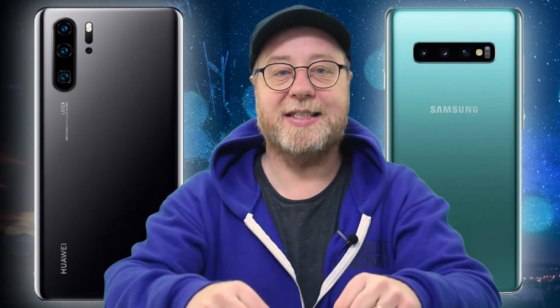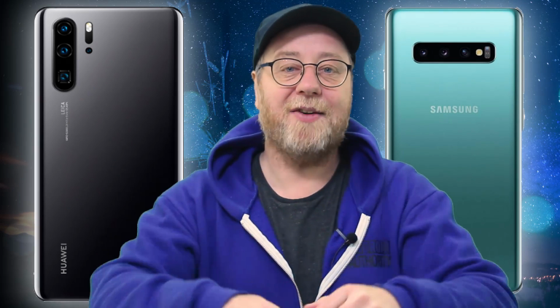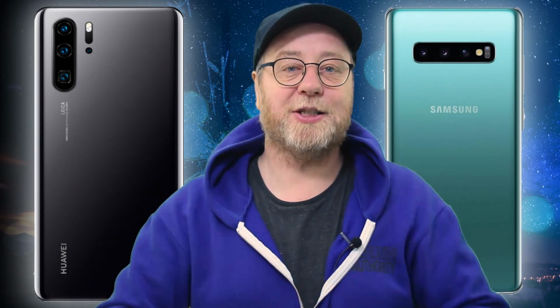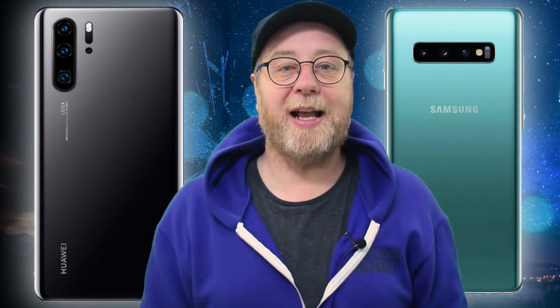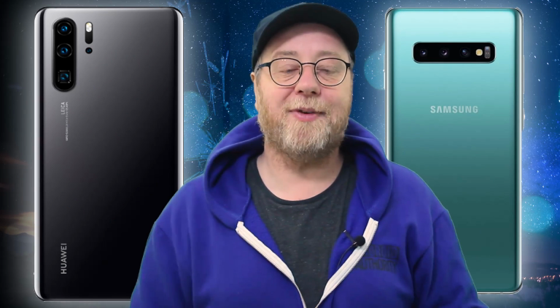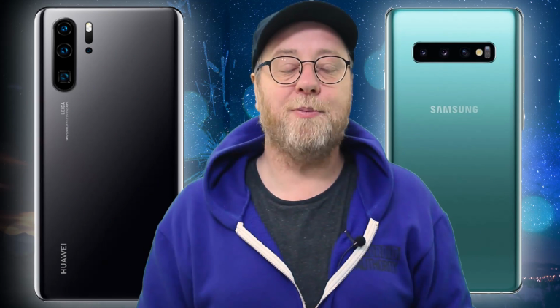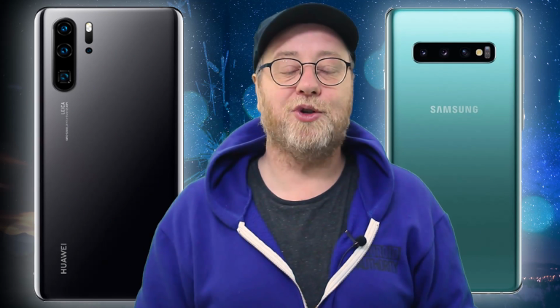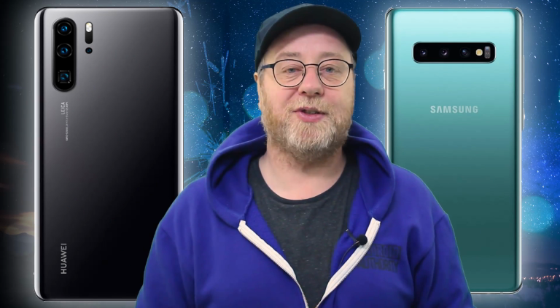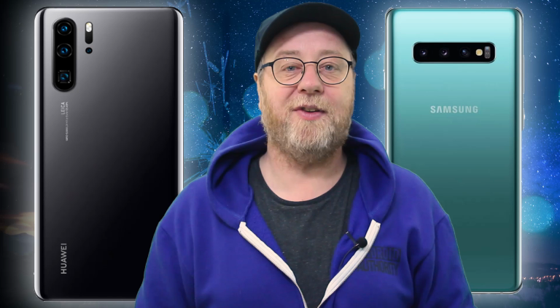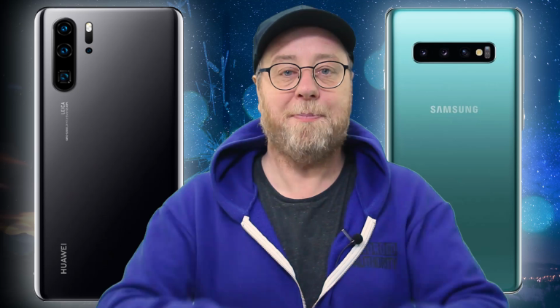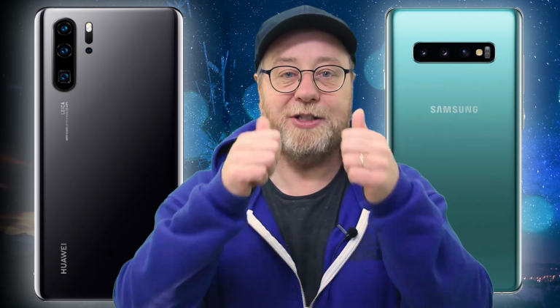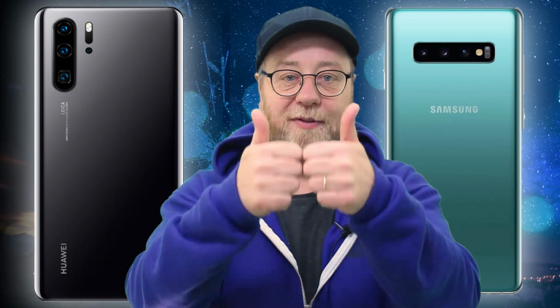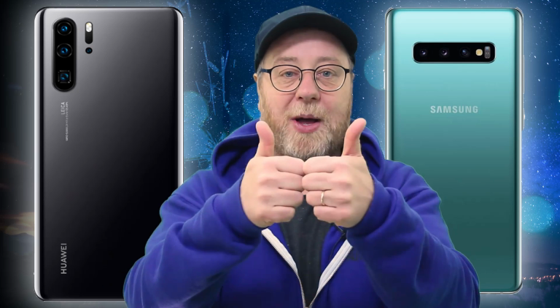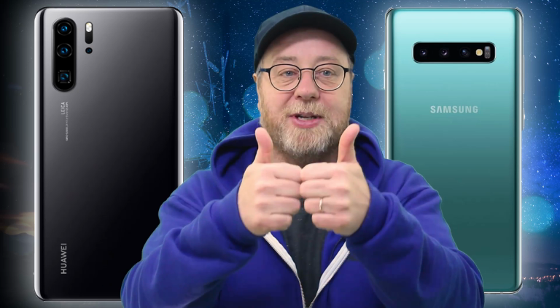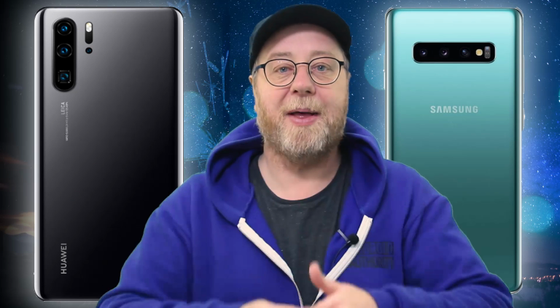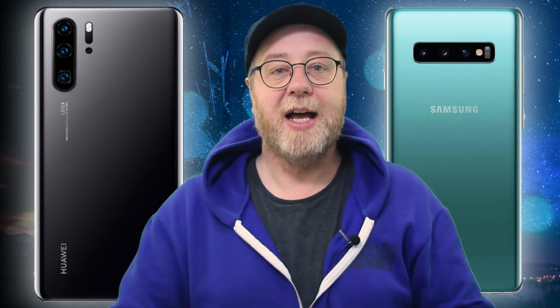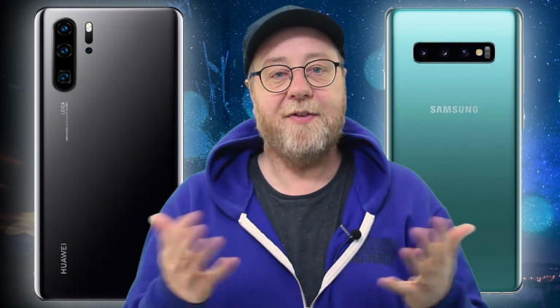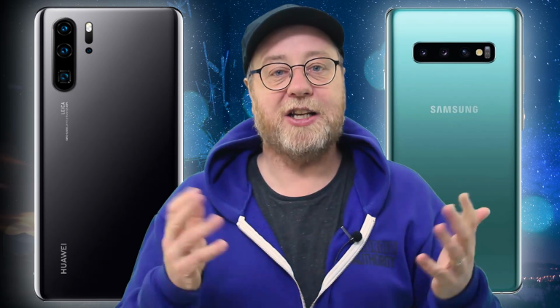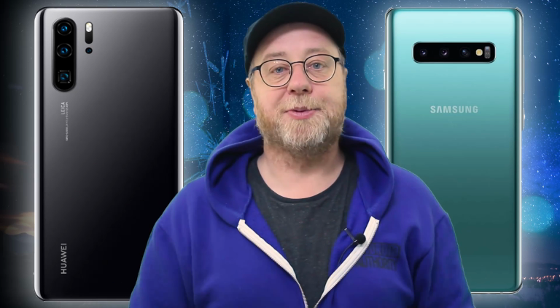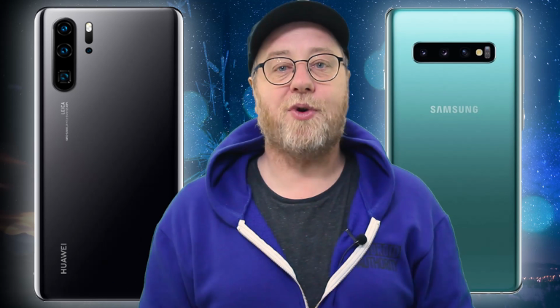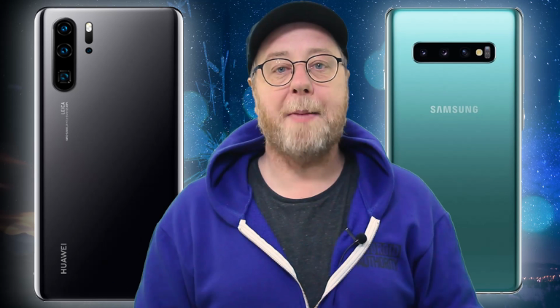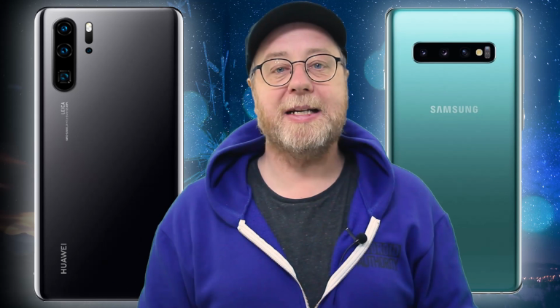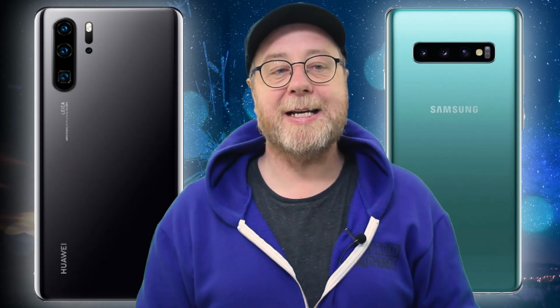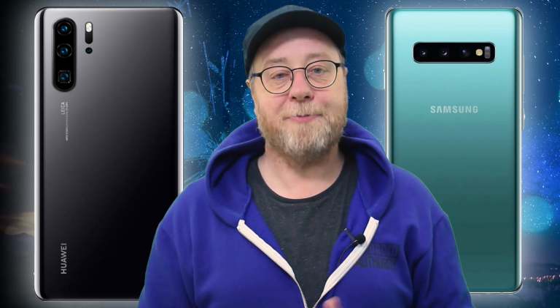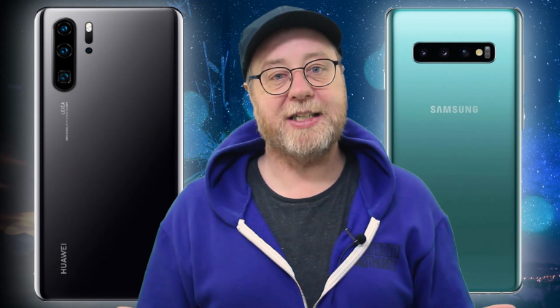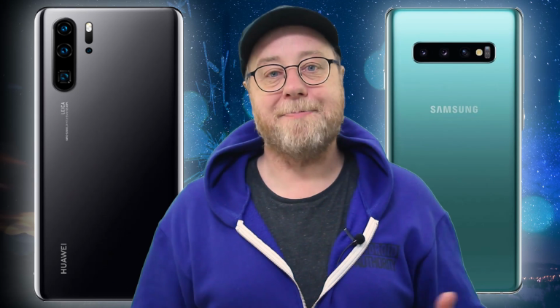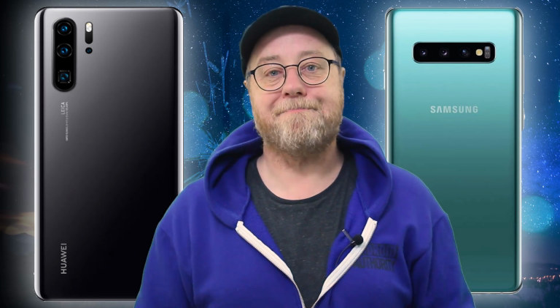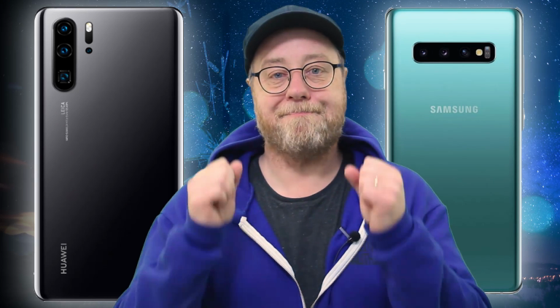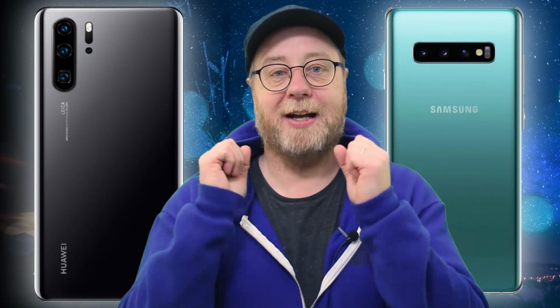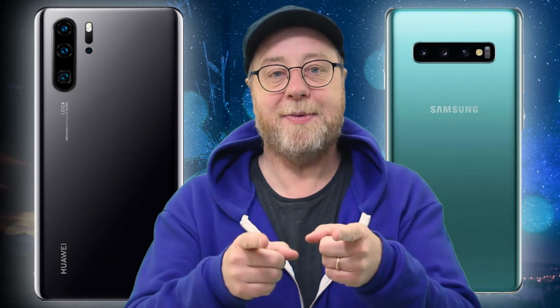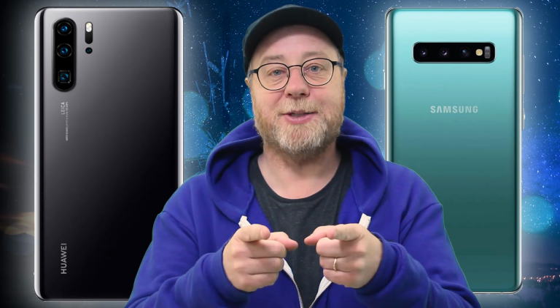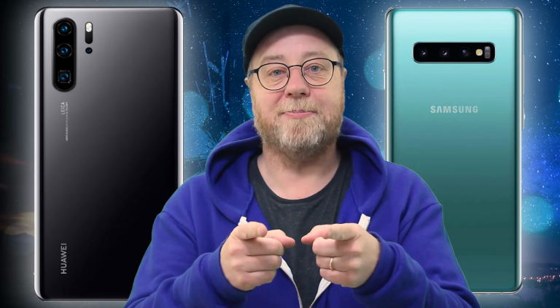Okay, that's it. My name is Gary Sims, this is Gary Explains. I really hope you enjoyed this video — please give it a thumbs up, don't forget to subscribe, and I'll see you in the next one.